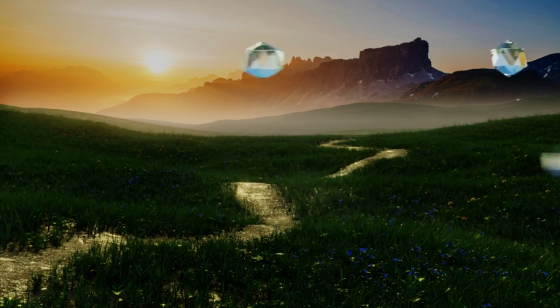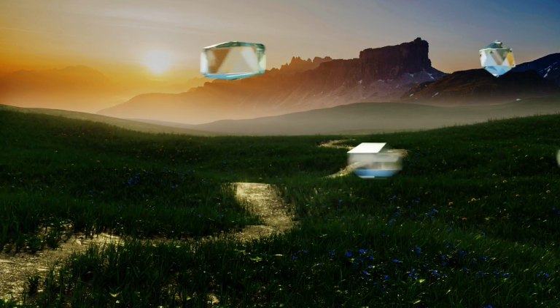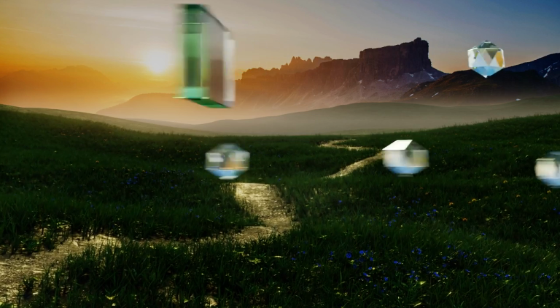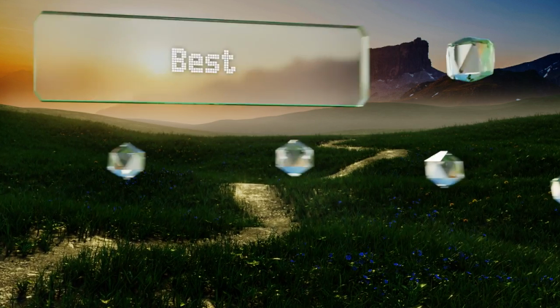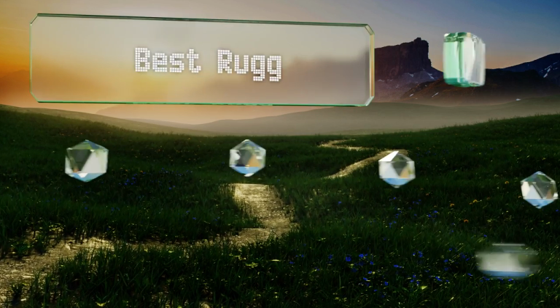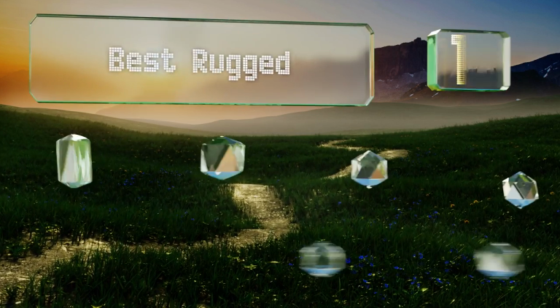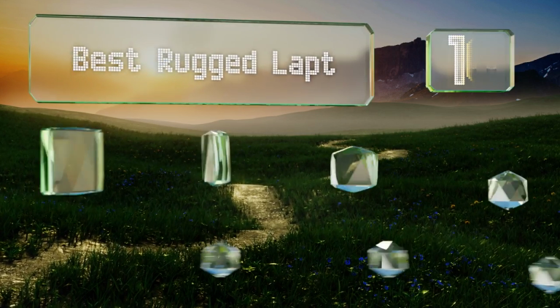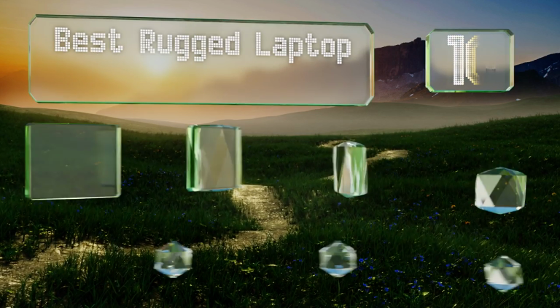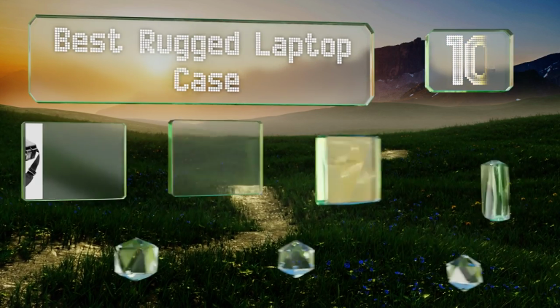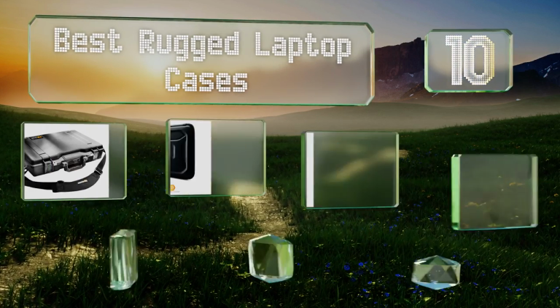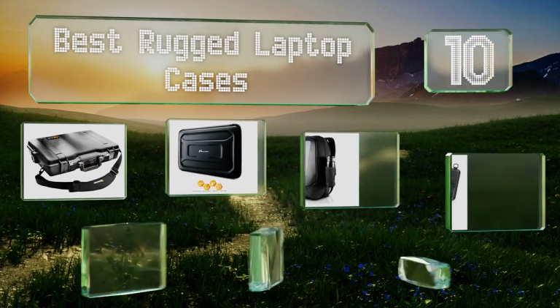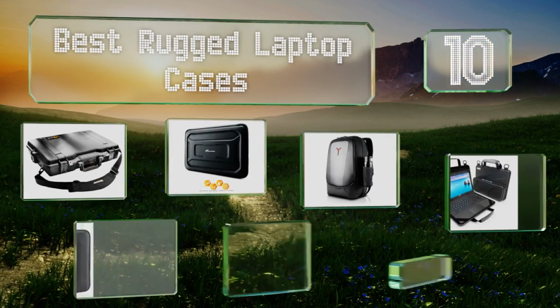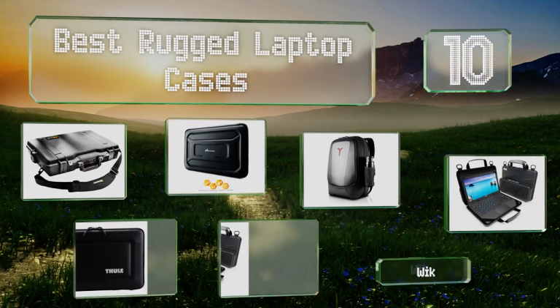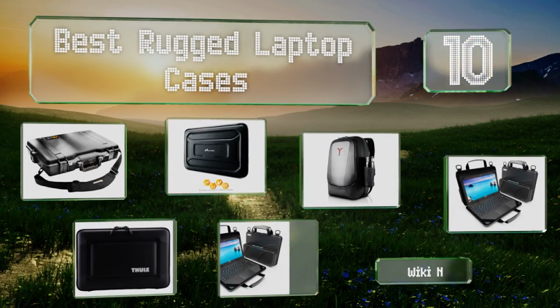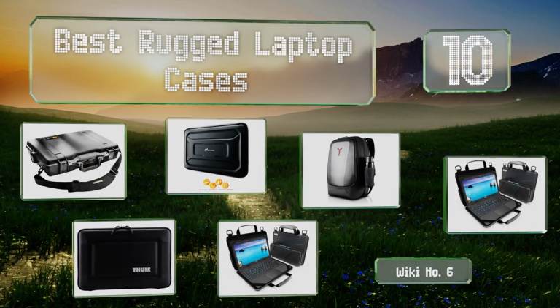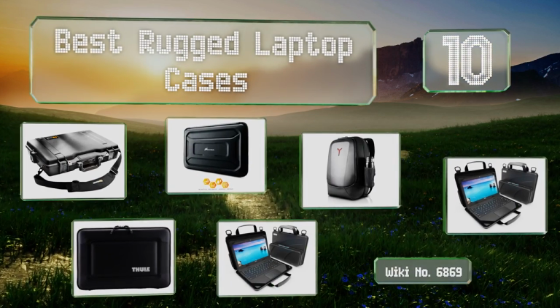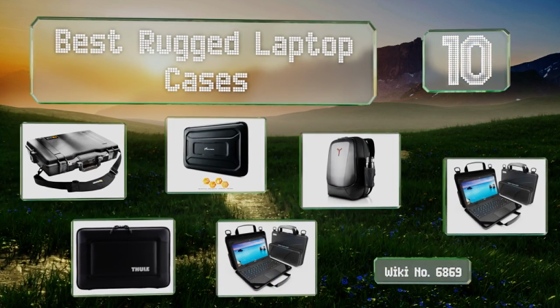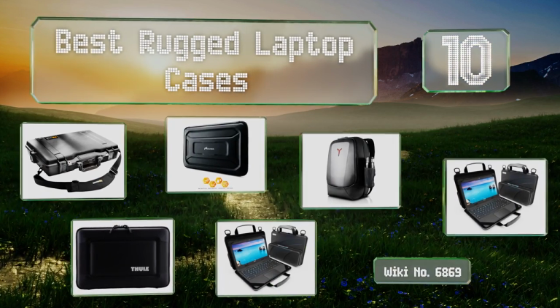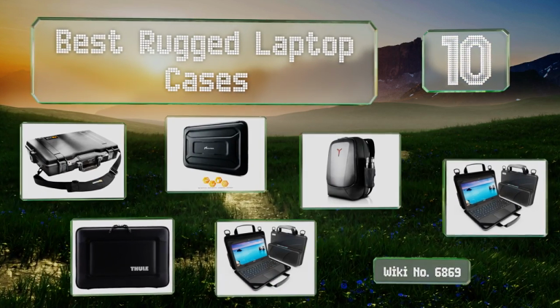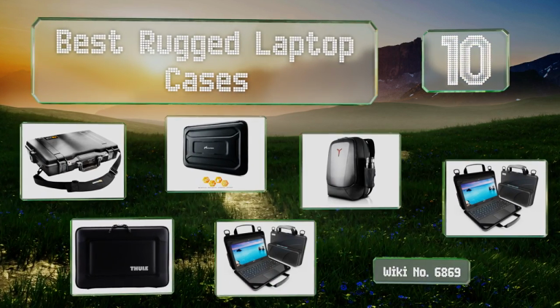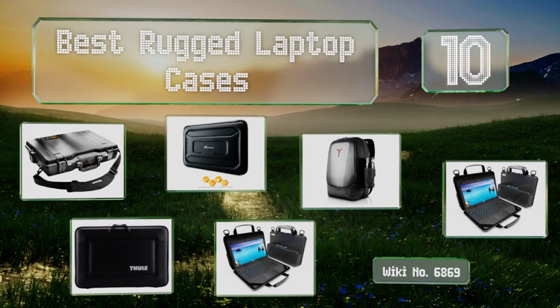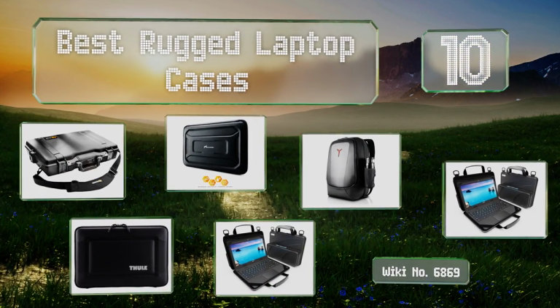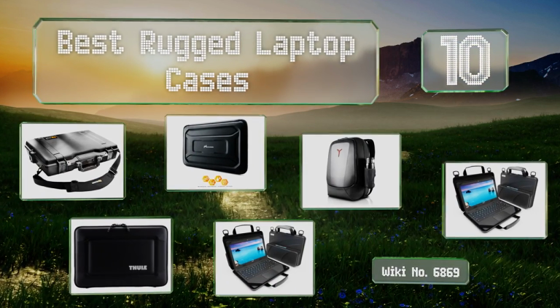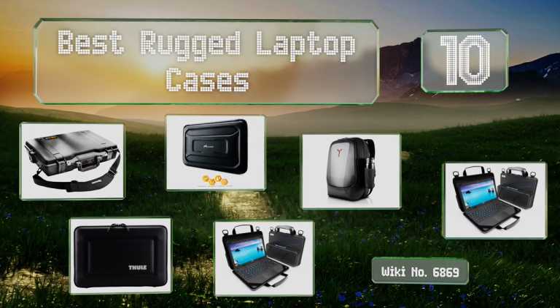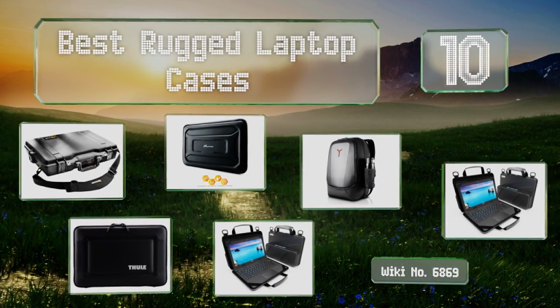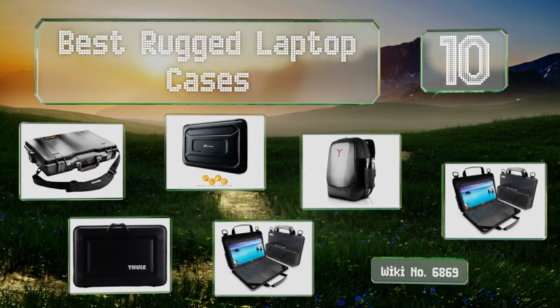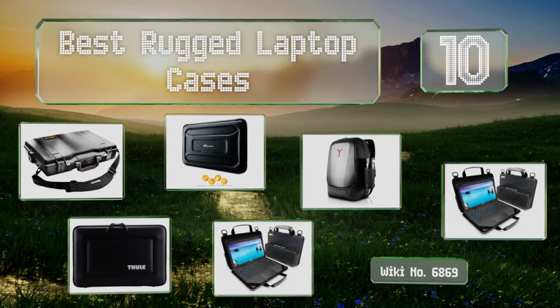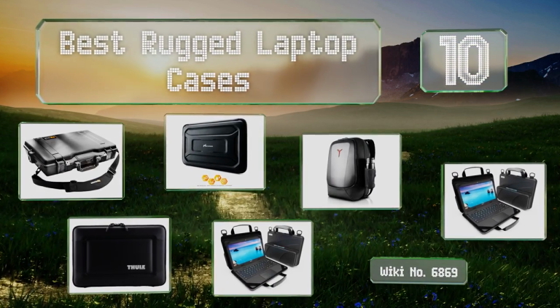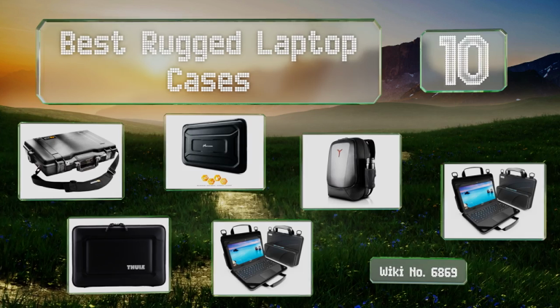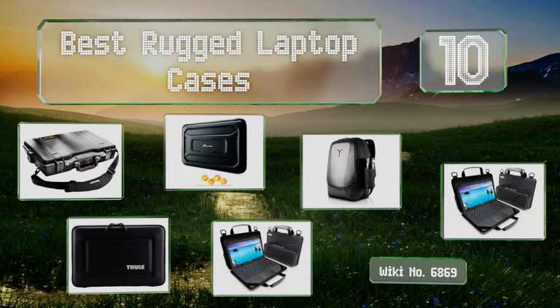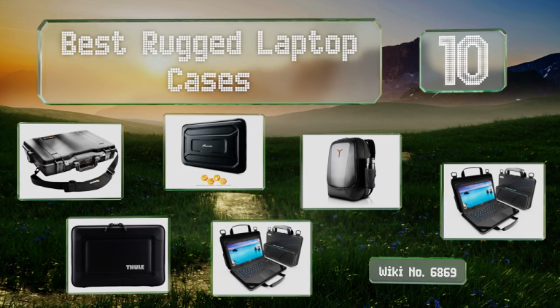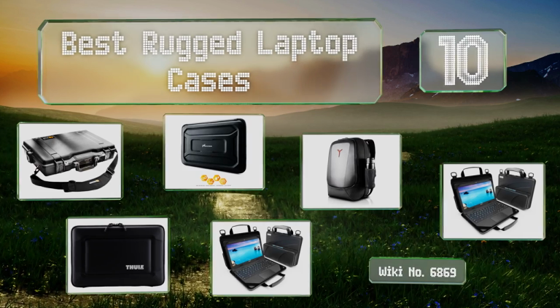EasyVid presents the 10 best rugged laptop cases. Let's get started with the list.